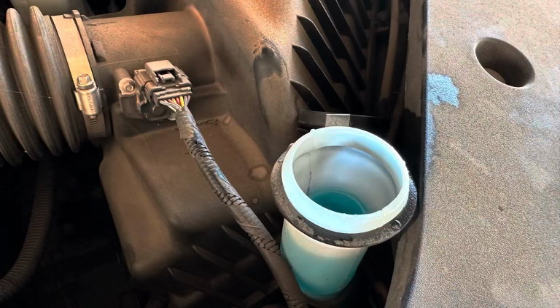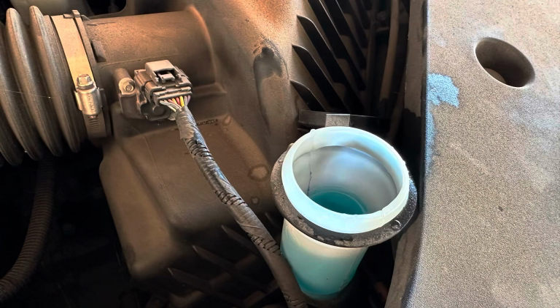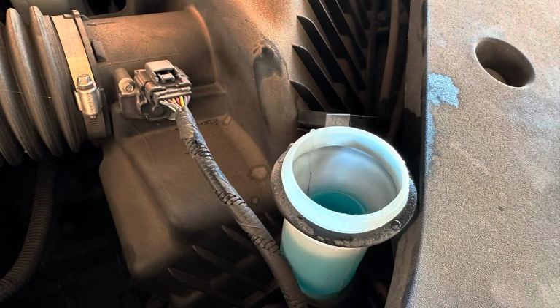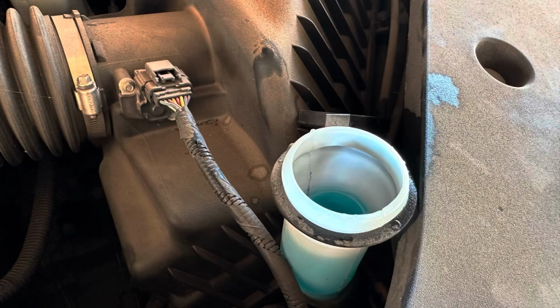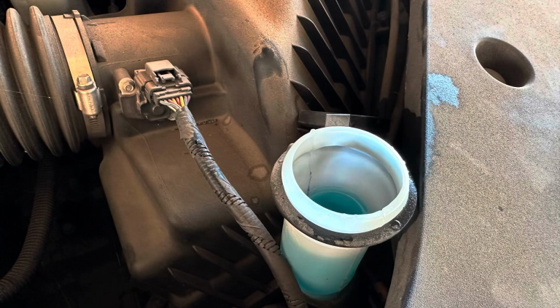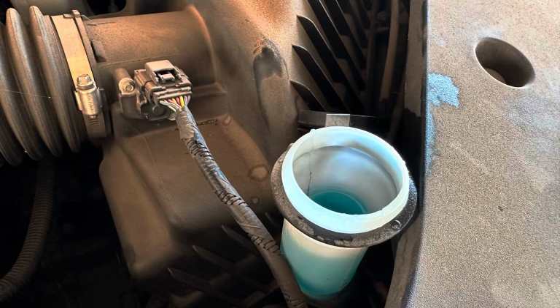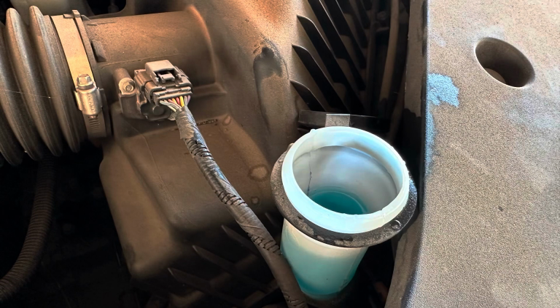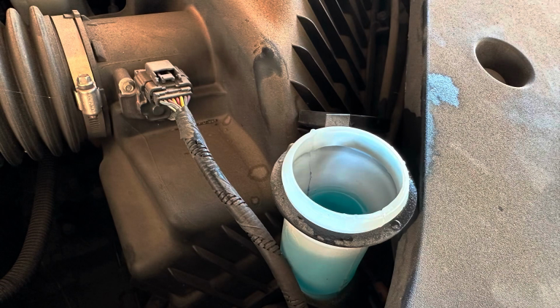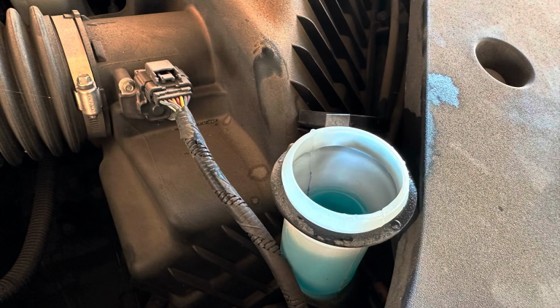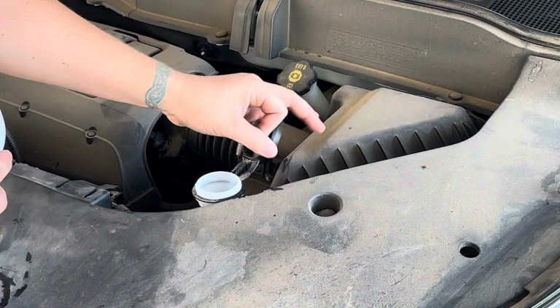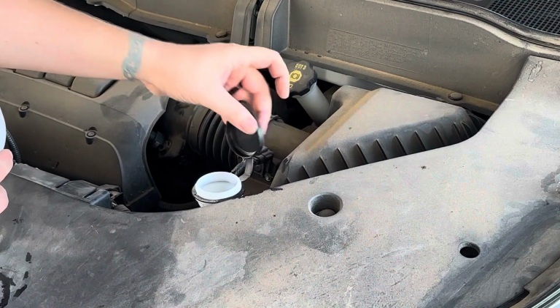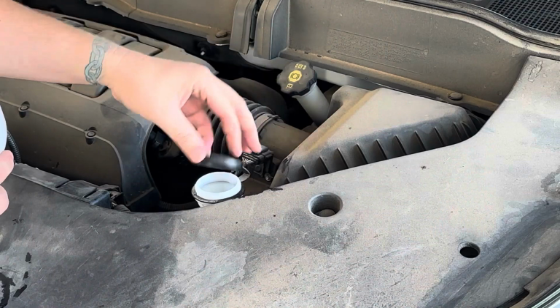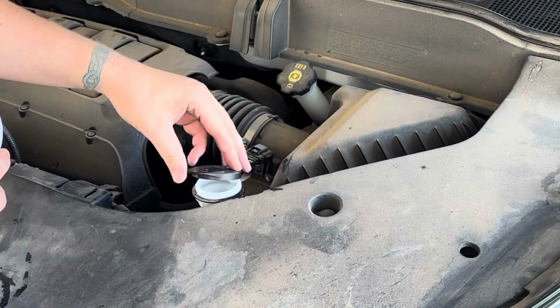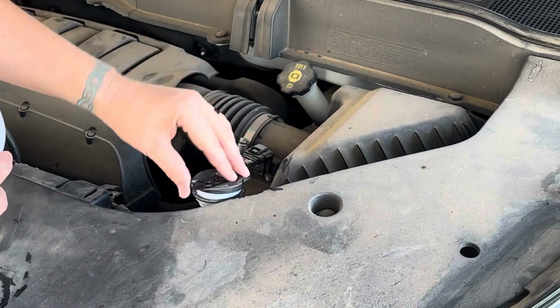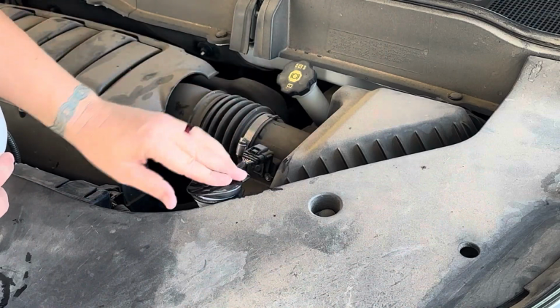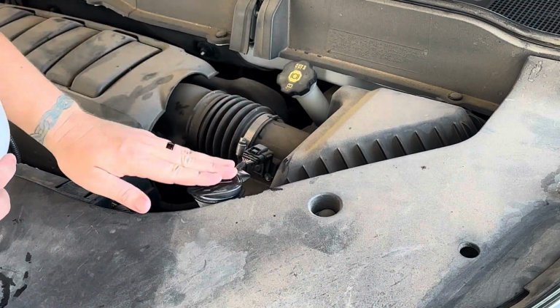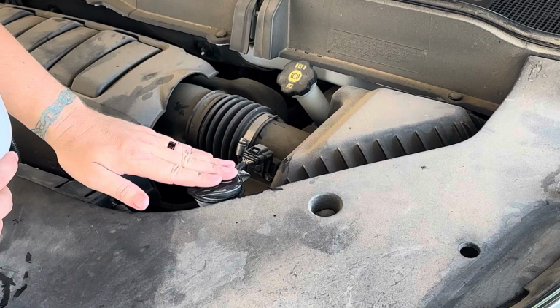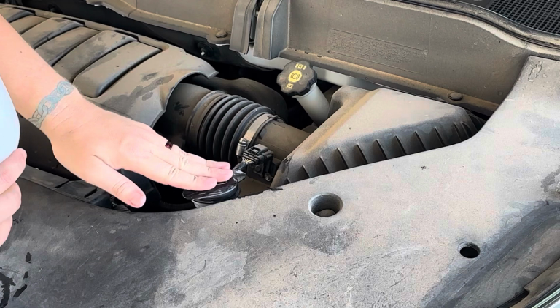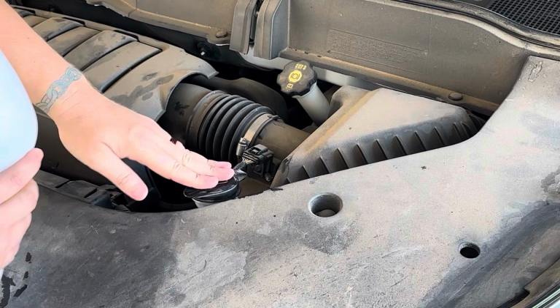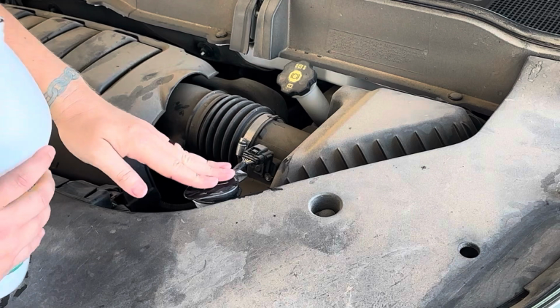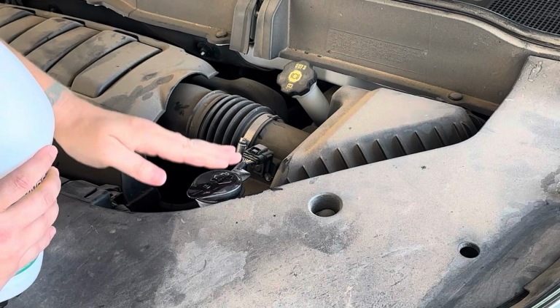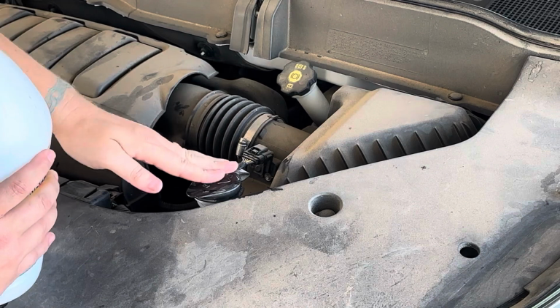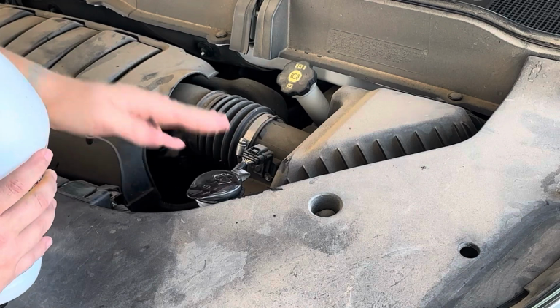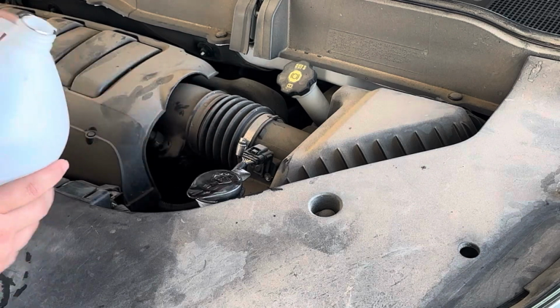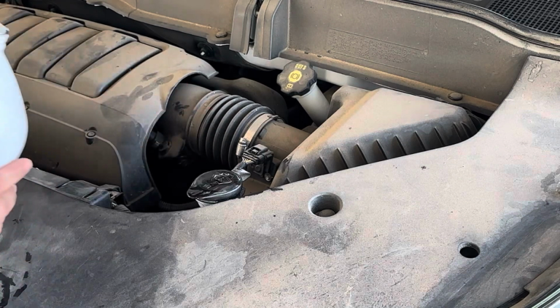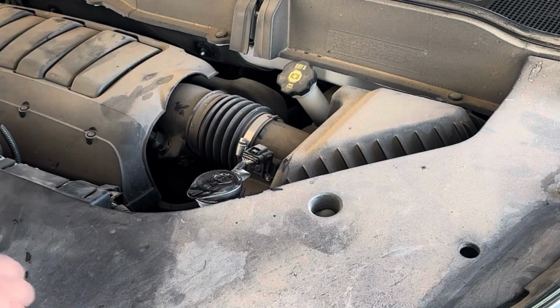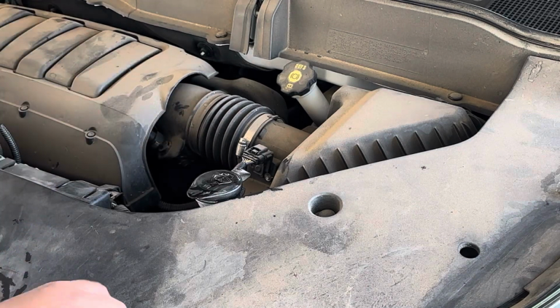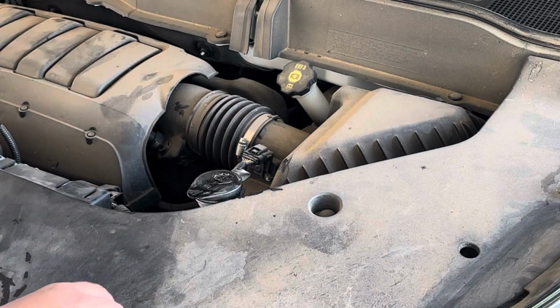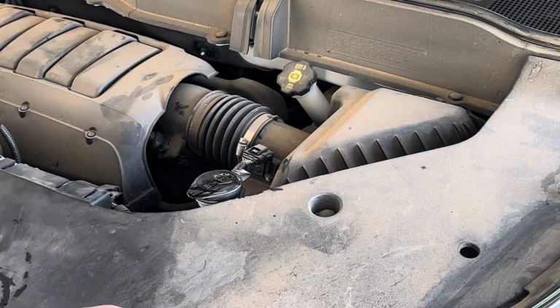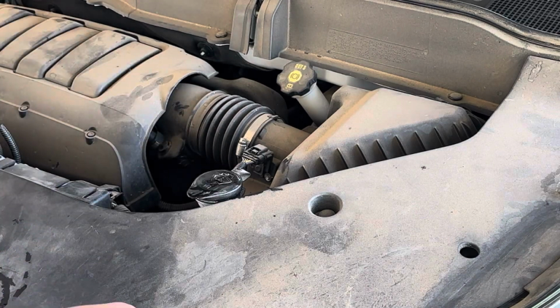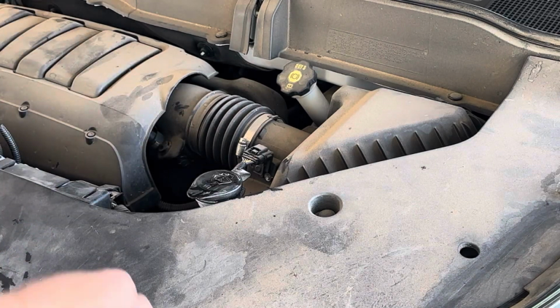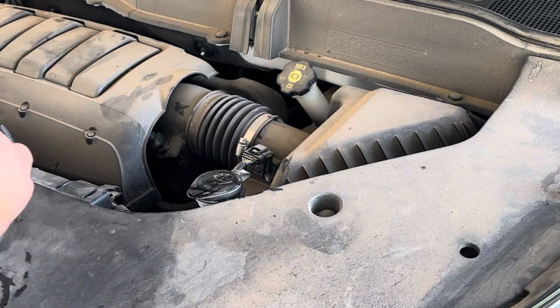So there we go. That took right at a gallon. Good deal — now I'll have a jug for future reference.